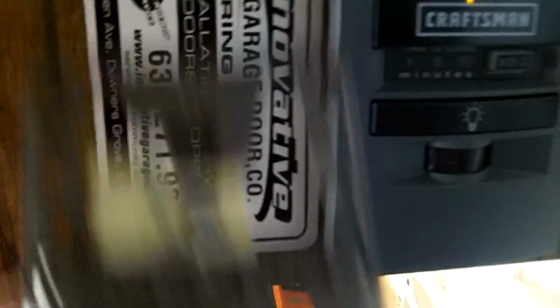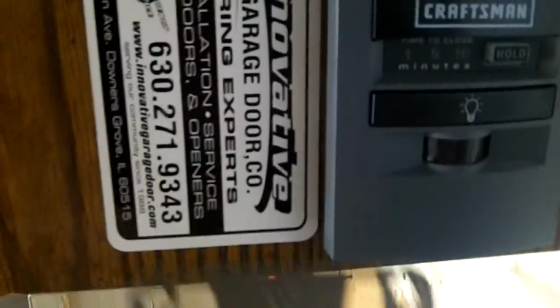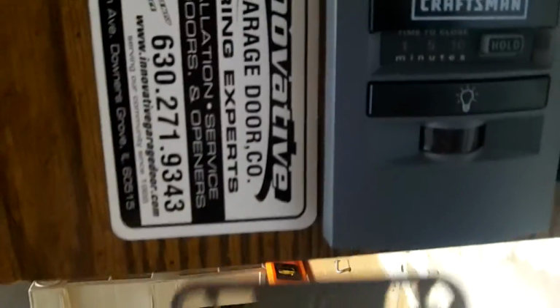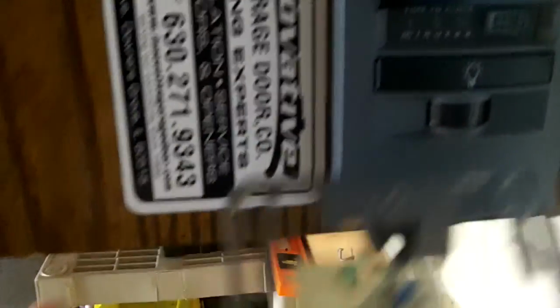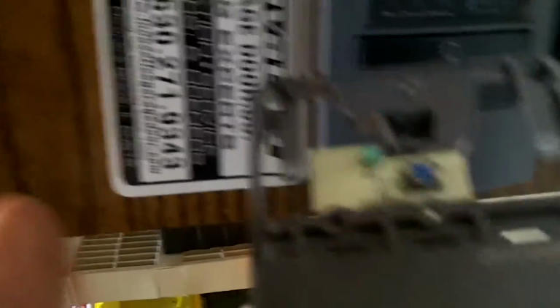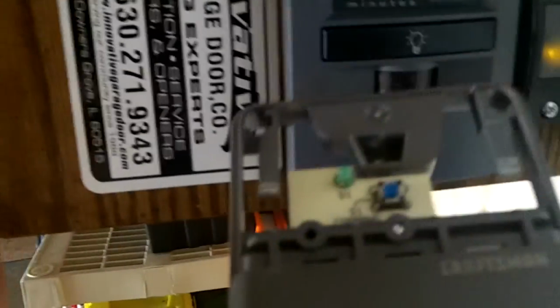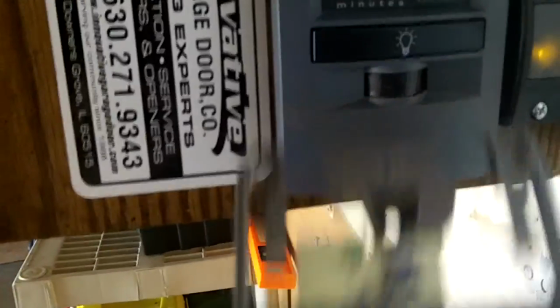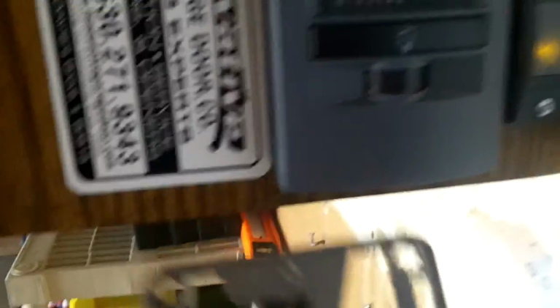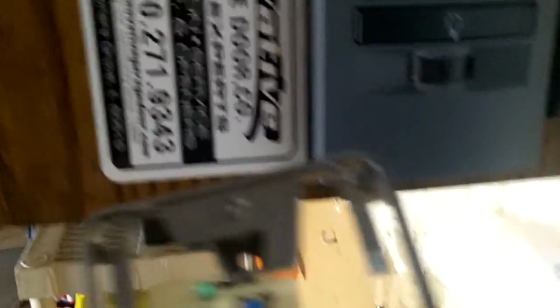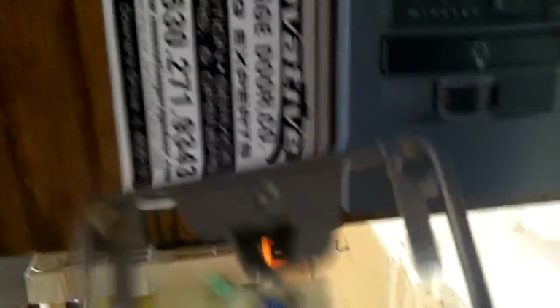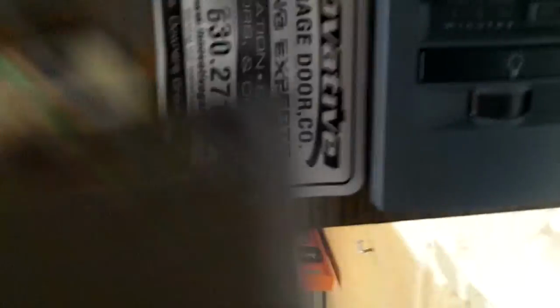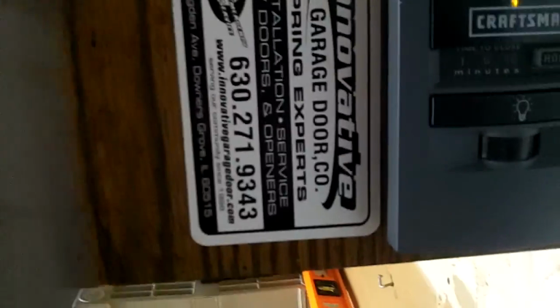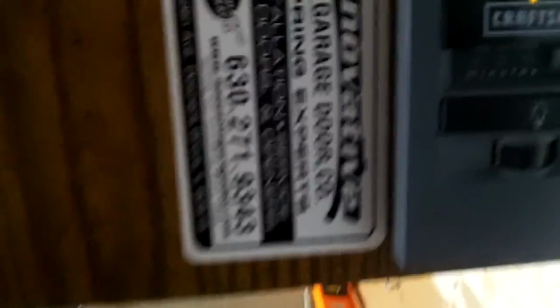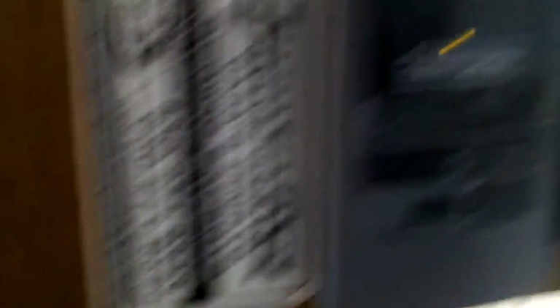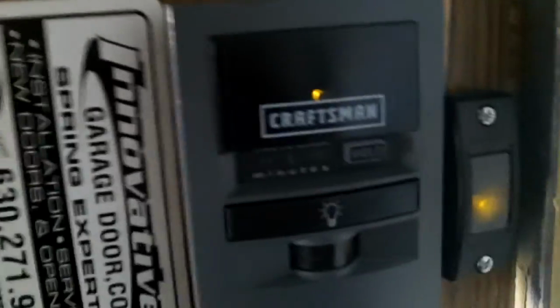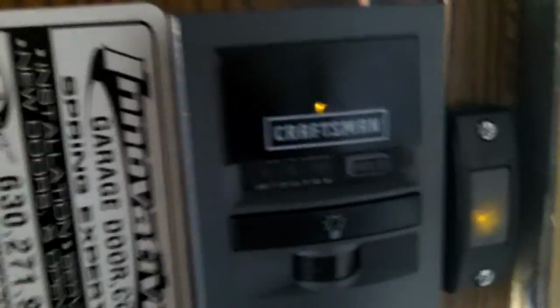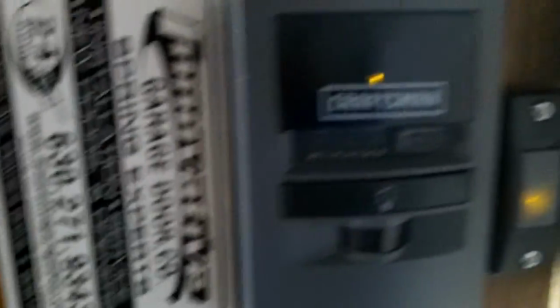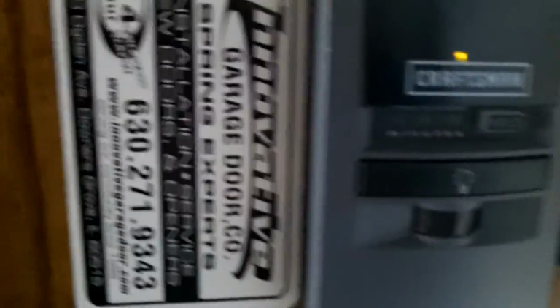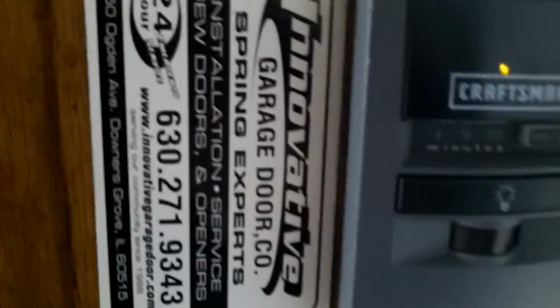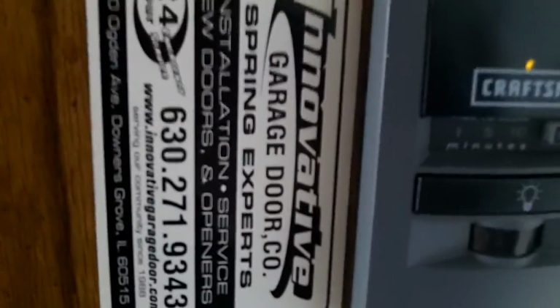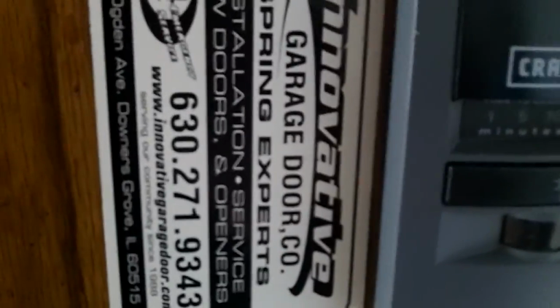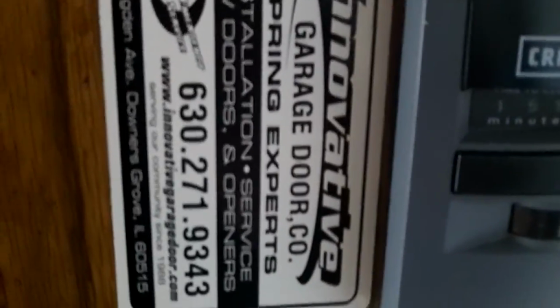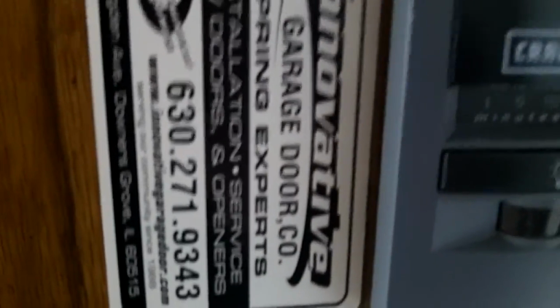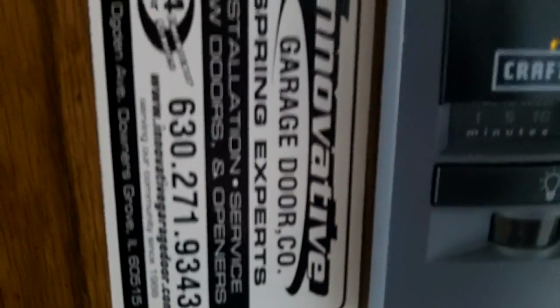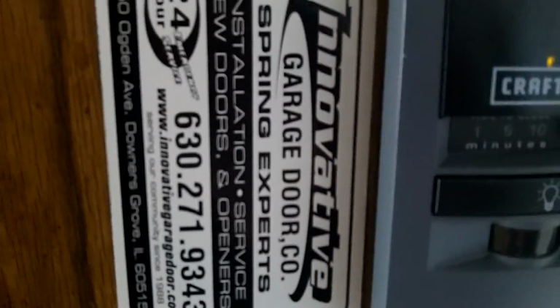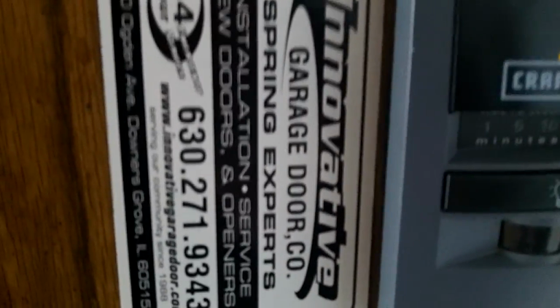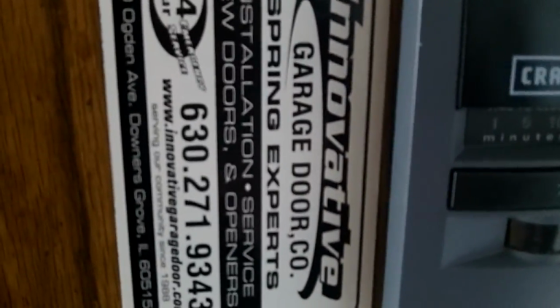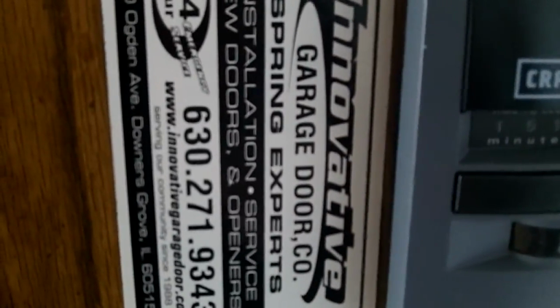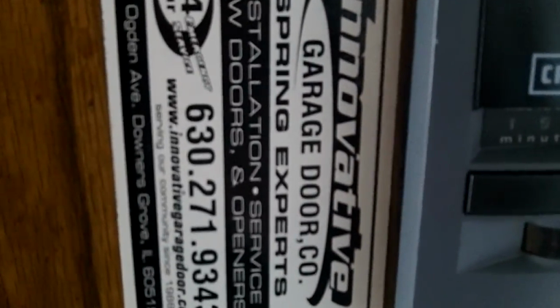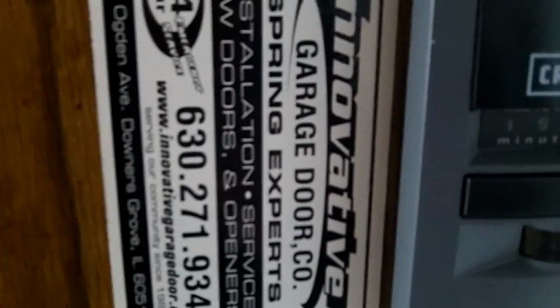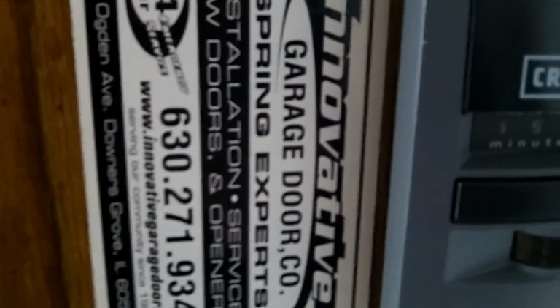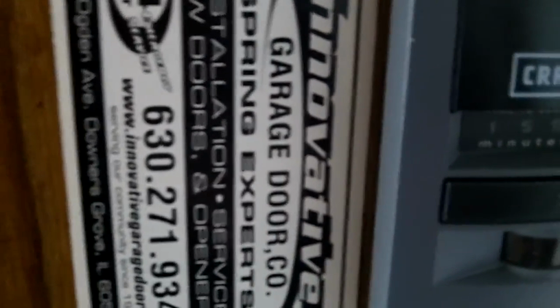This is their old one, that's their new one, and that's the pros to call right there.